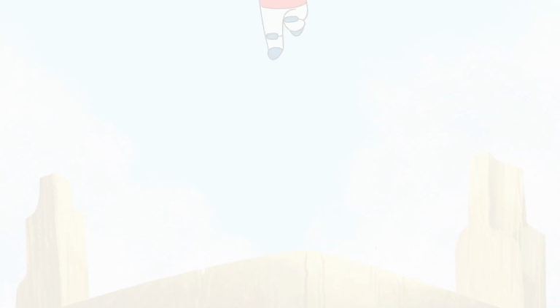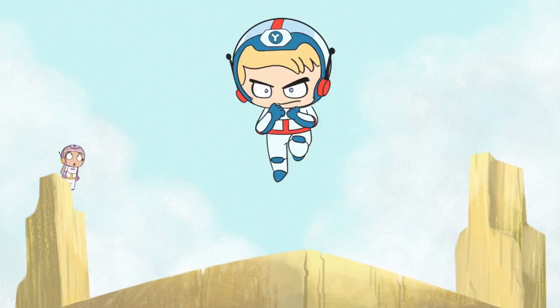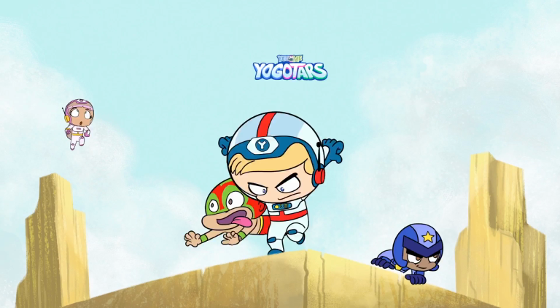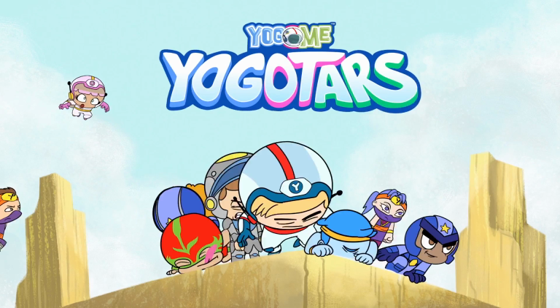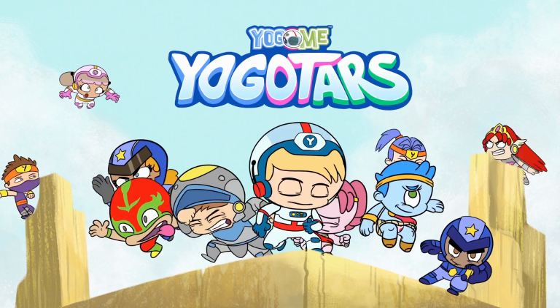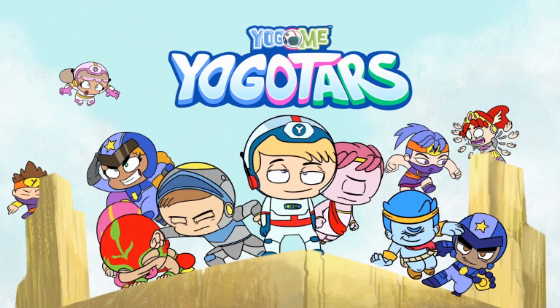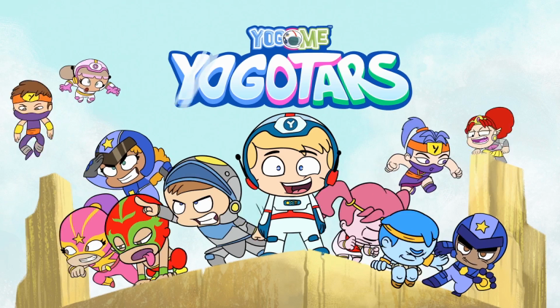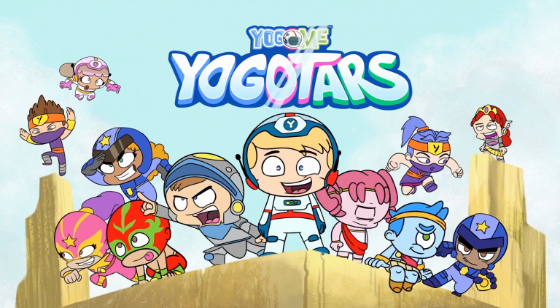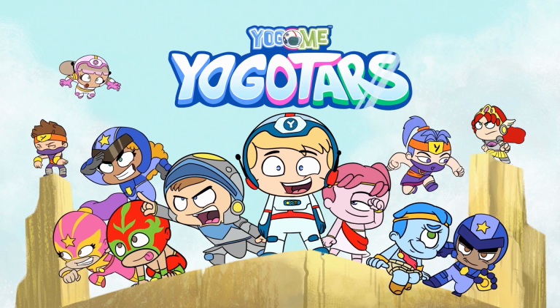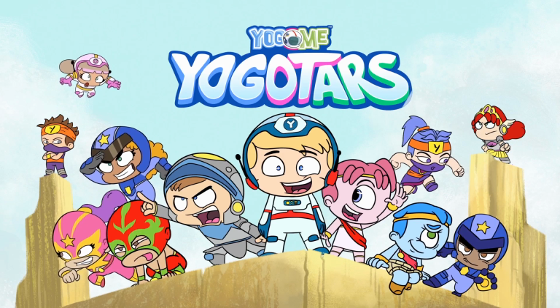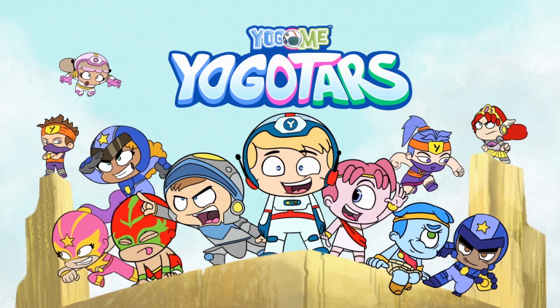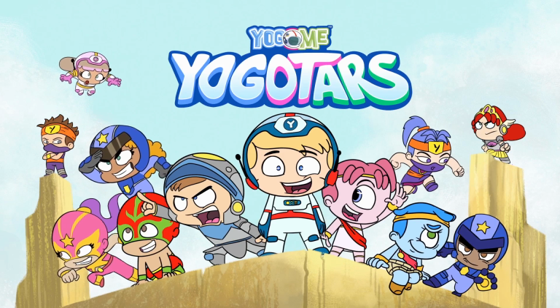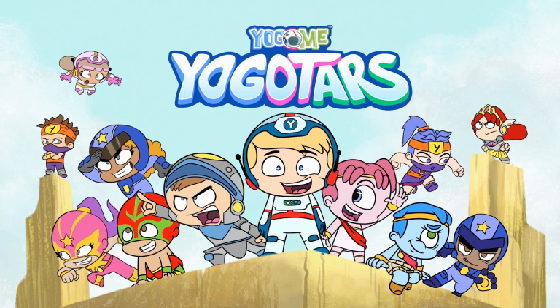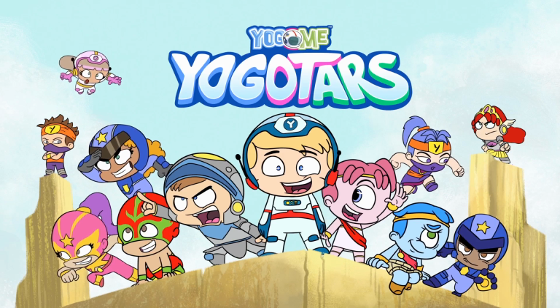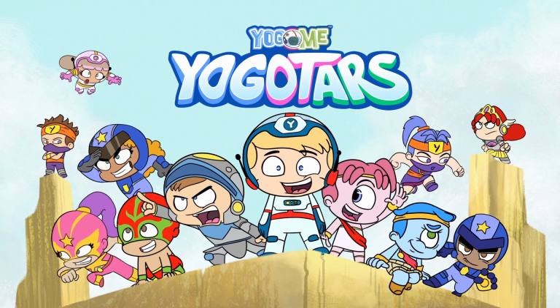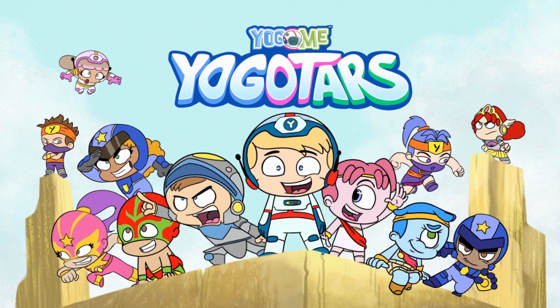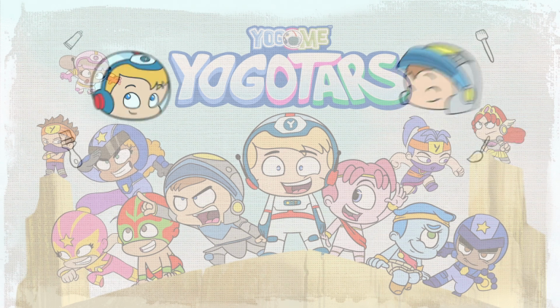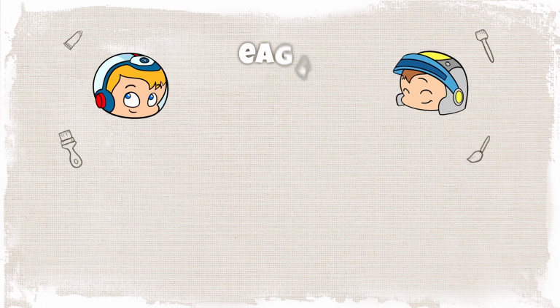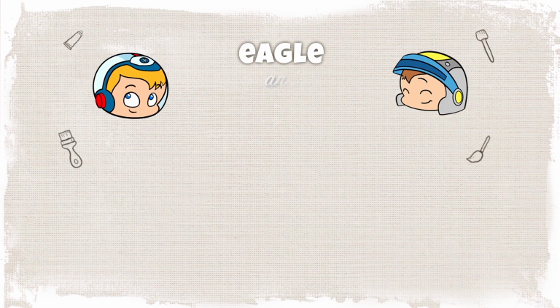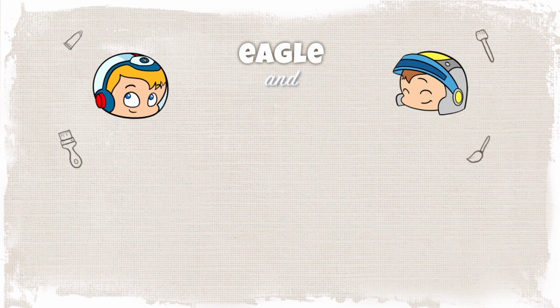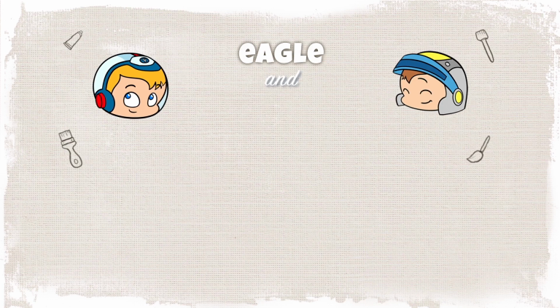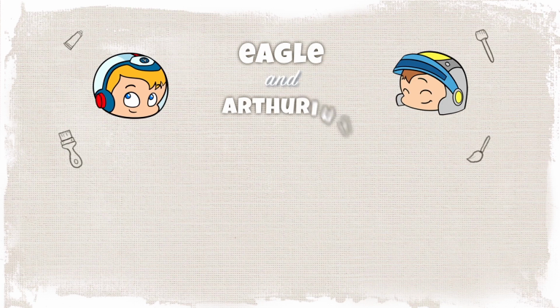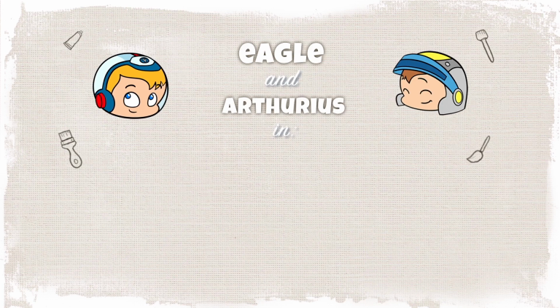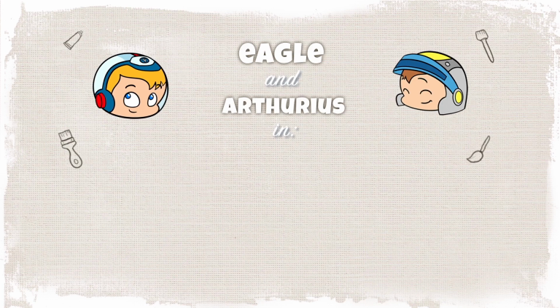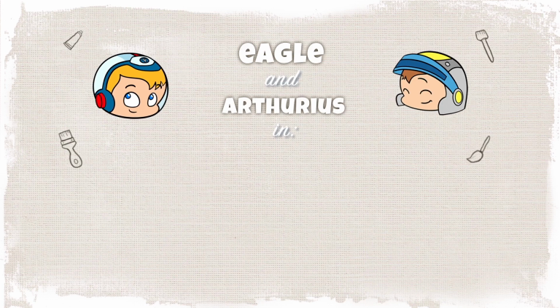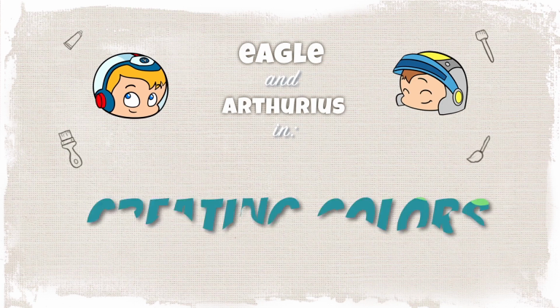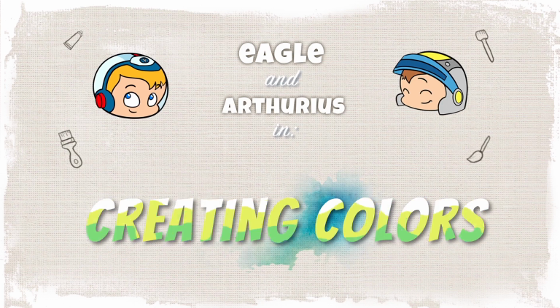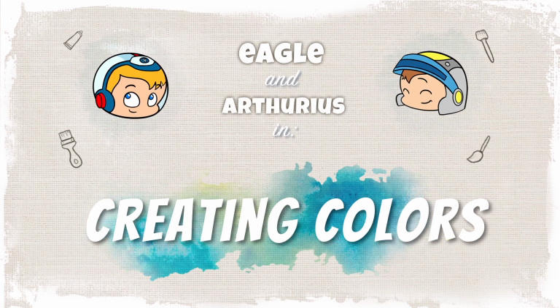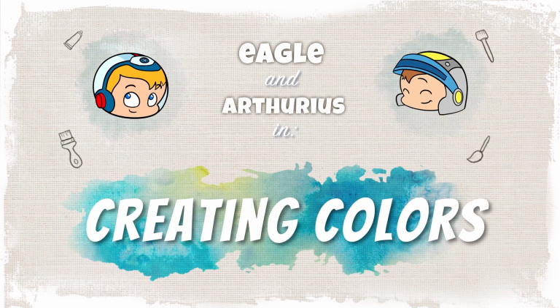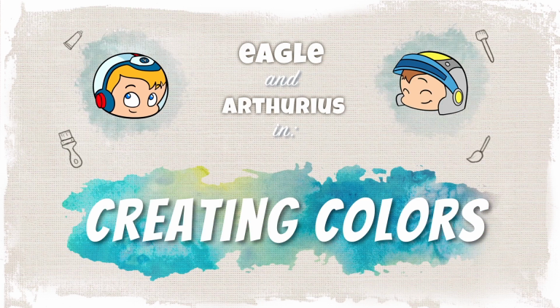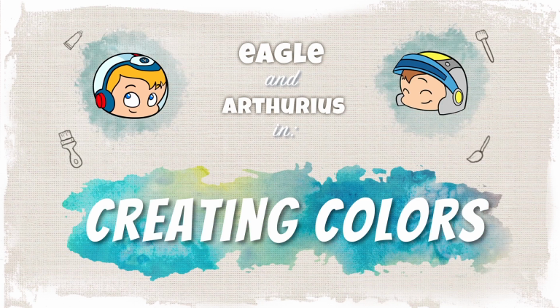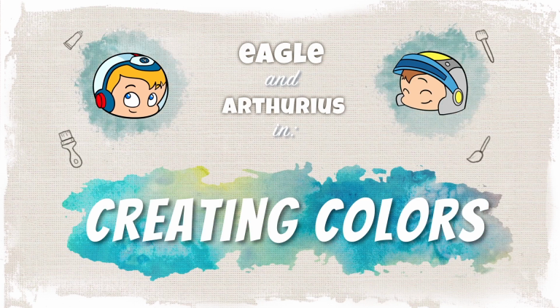Yoga Tars! Eagle and Arthurius in Creating Colors.